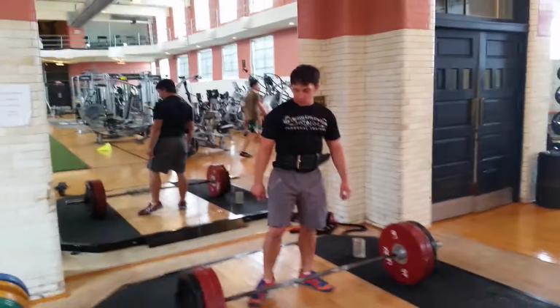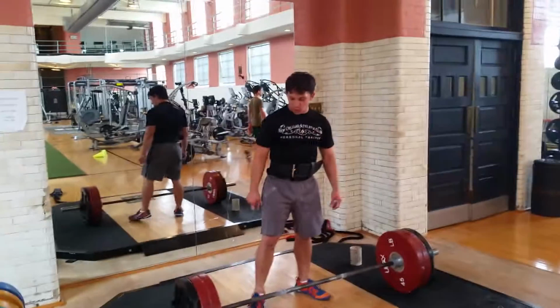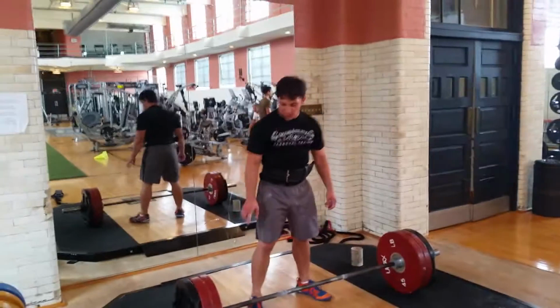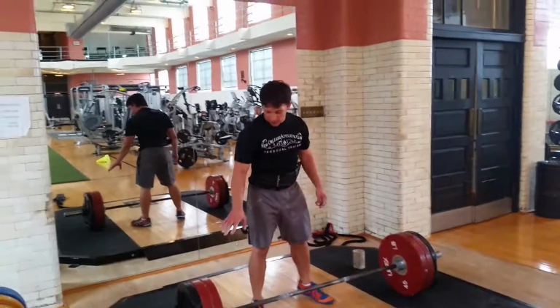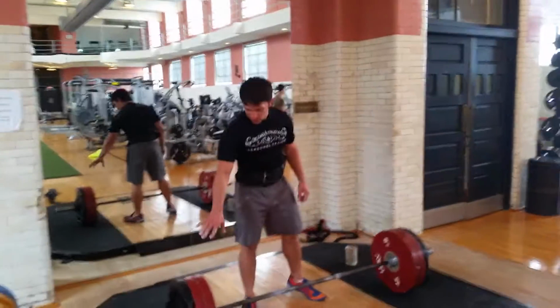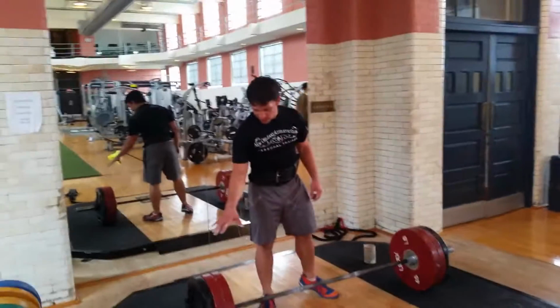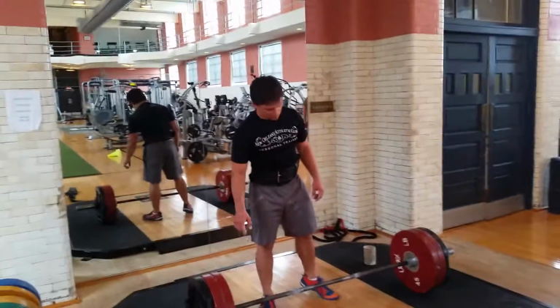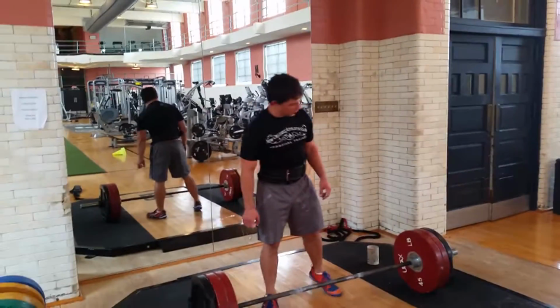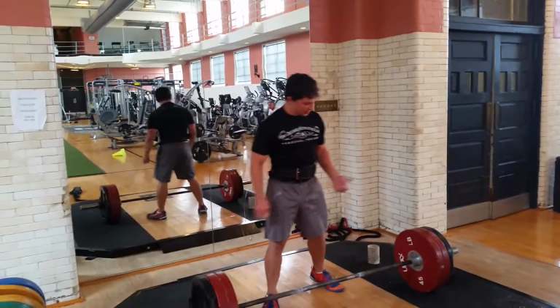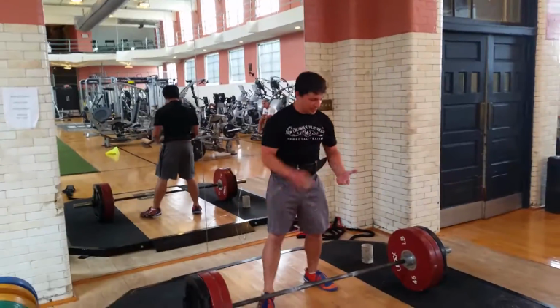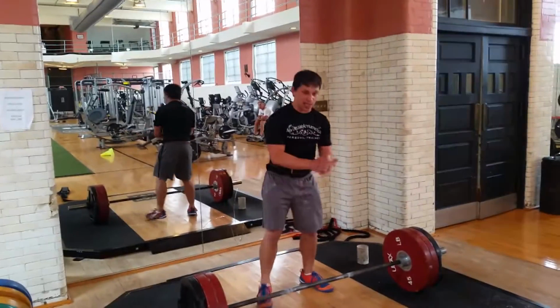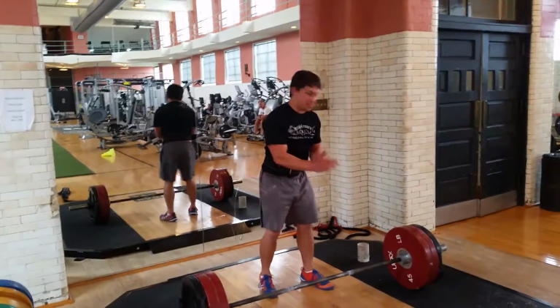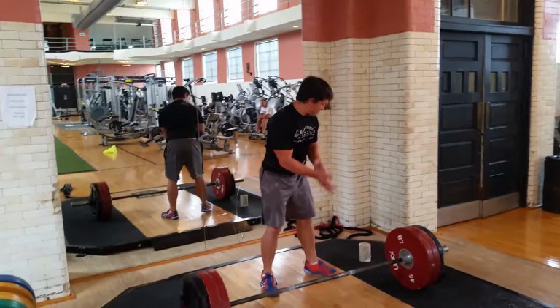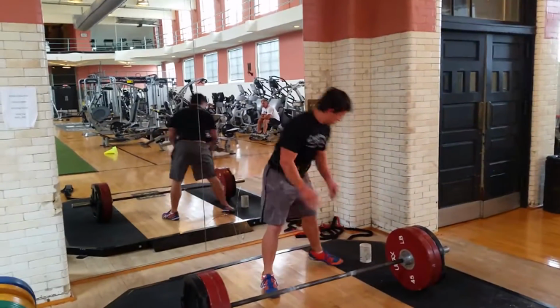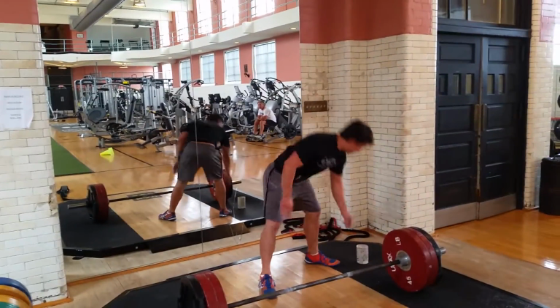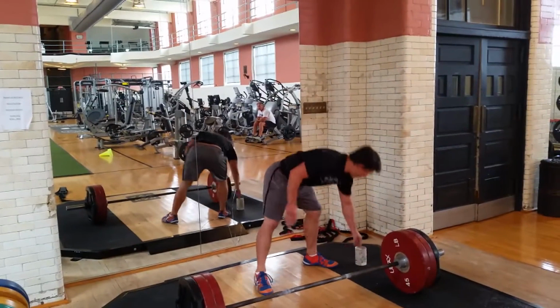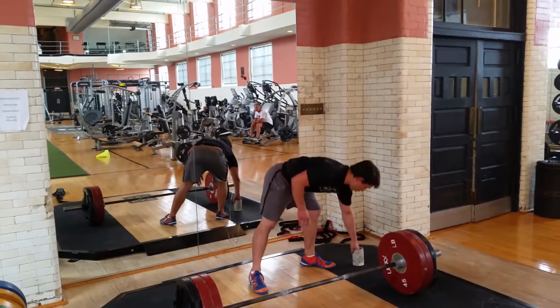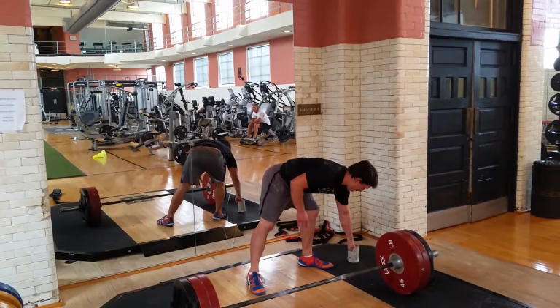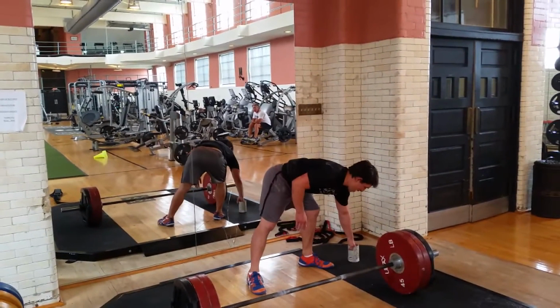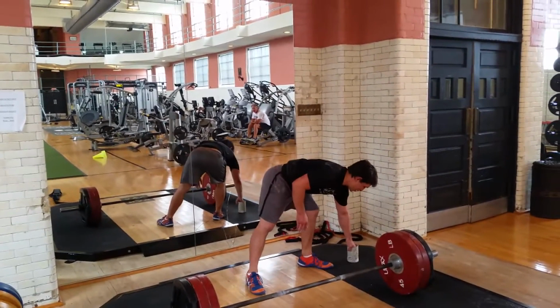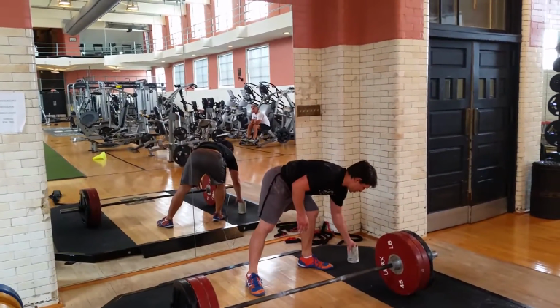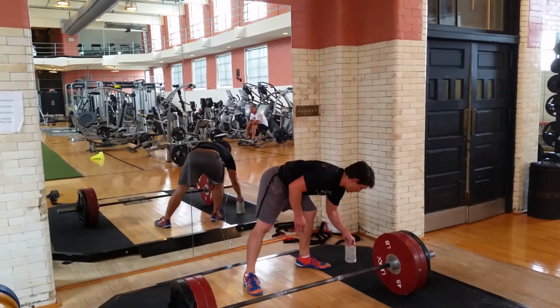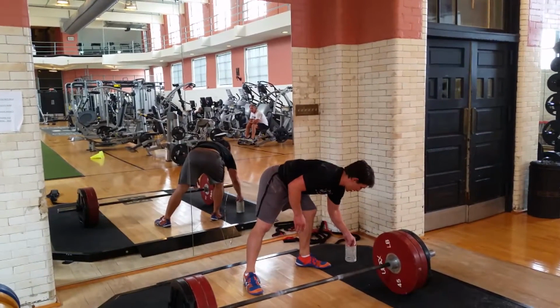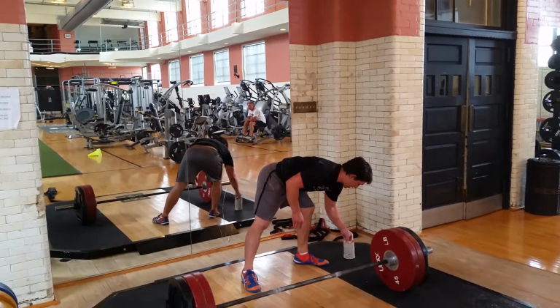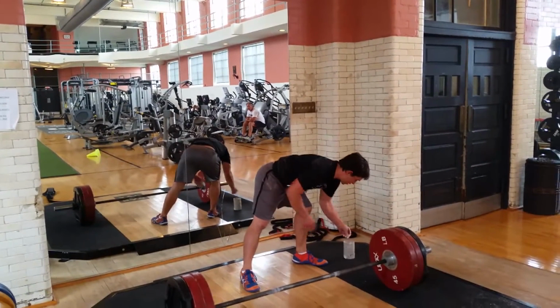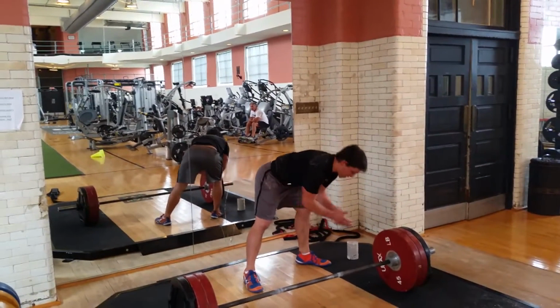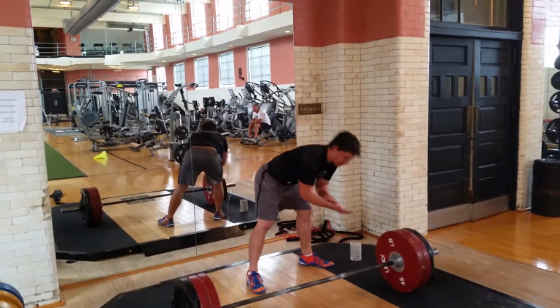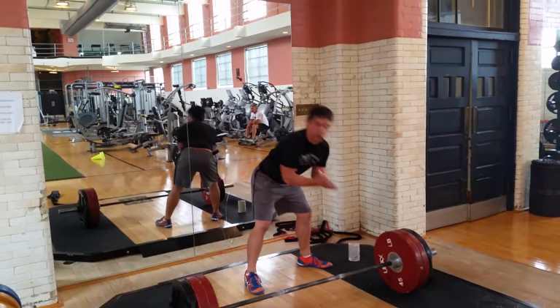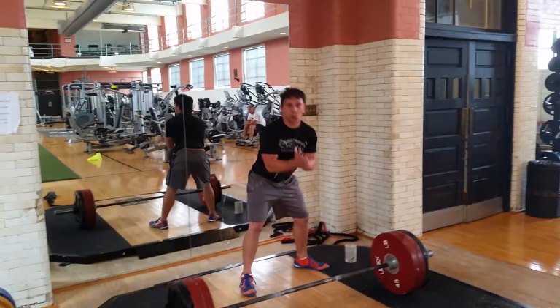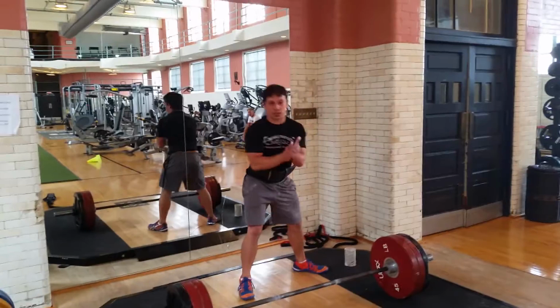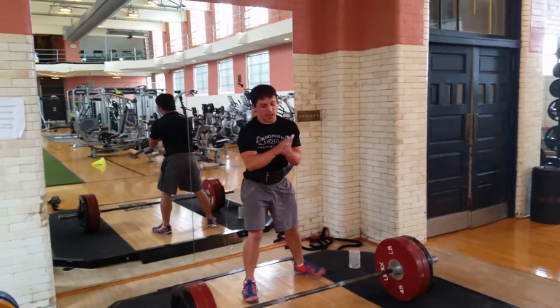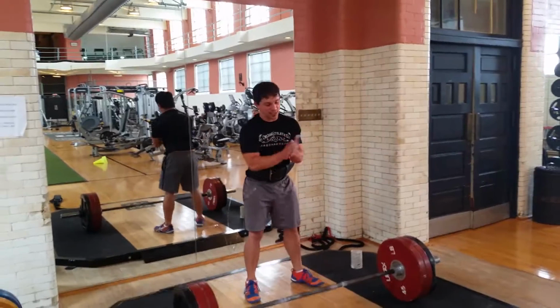Sumo deadlifts here, we've got 315 set up, do a little rep out, see how many reps we can get with this weight — it's already worked up heavy.